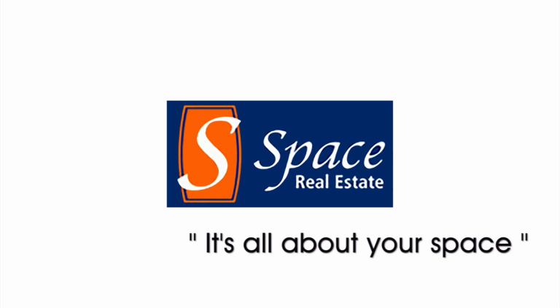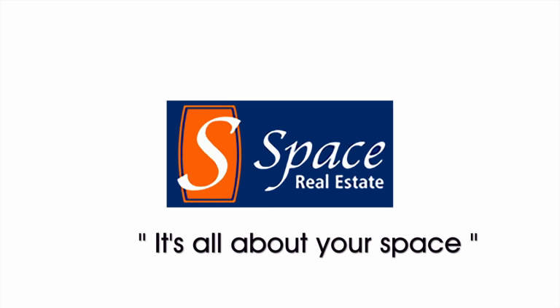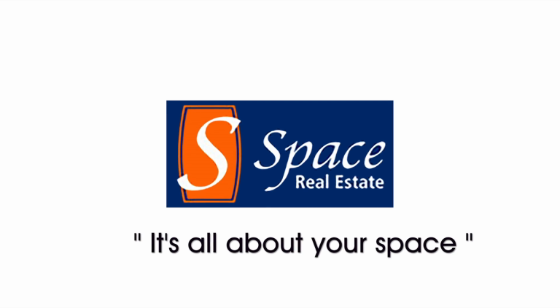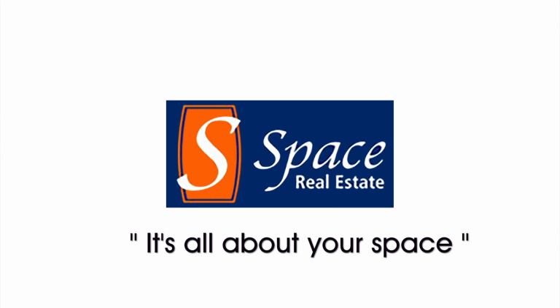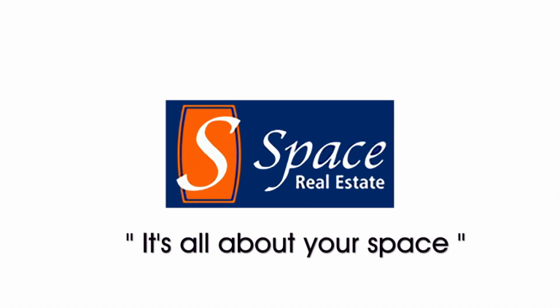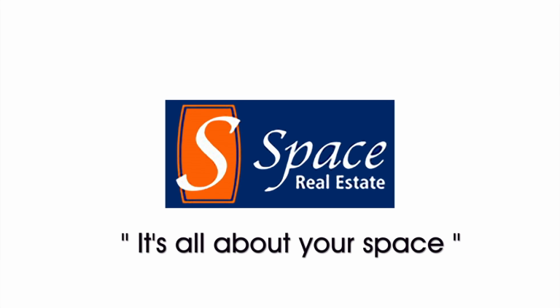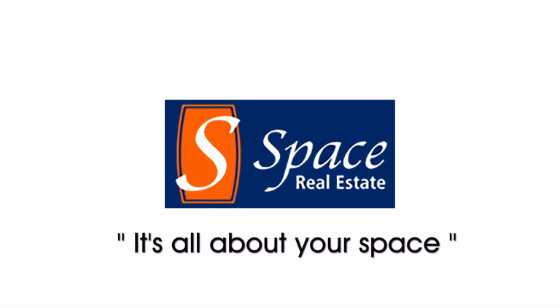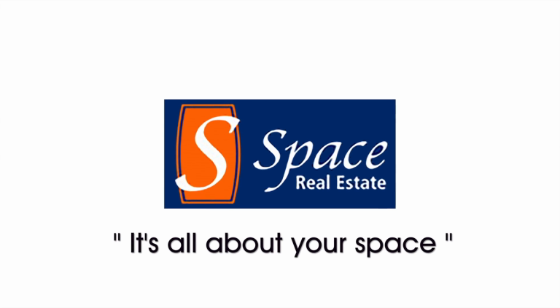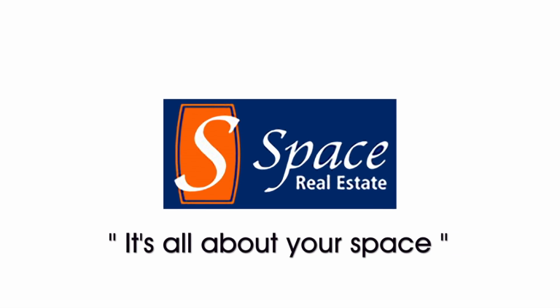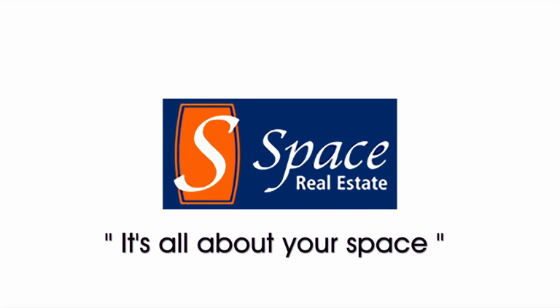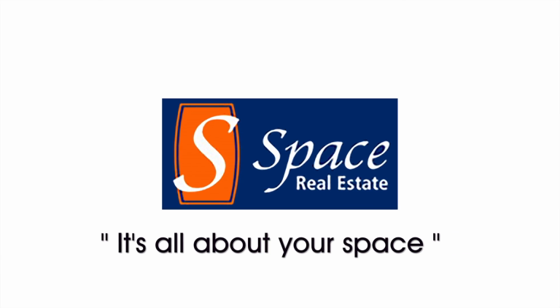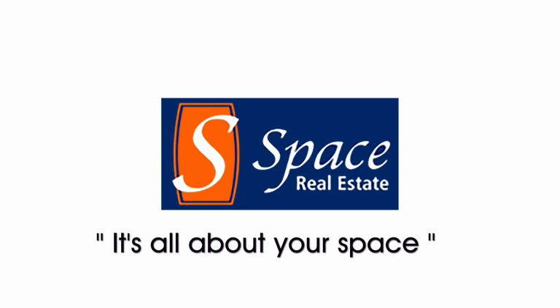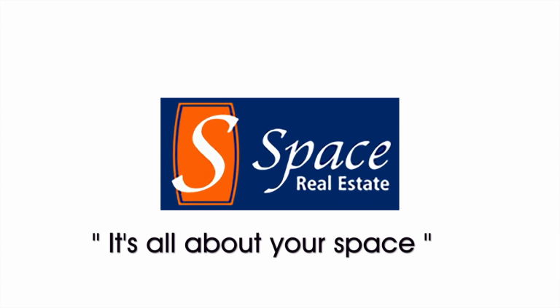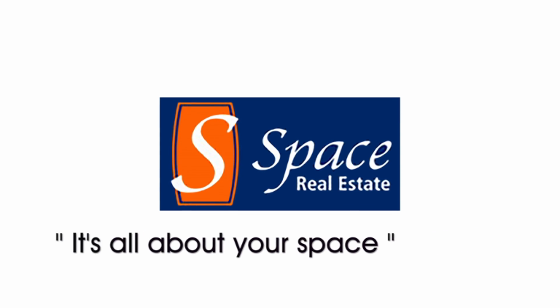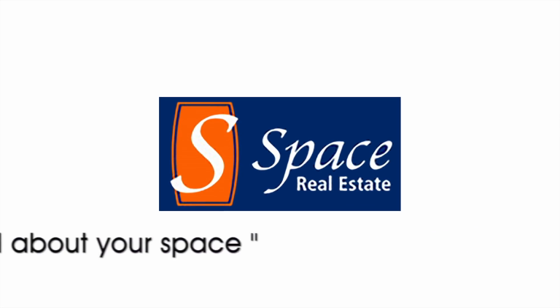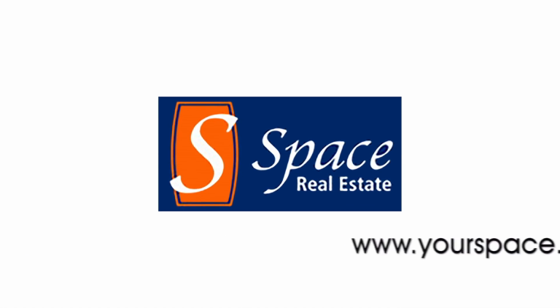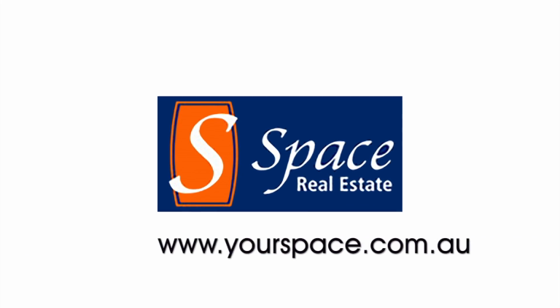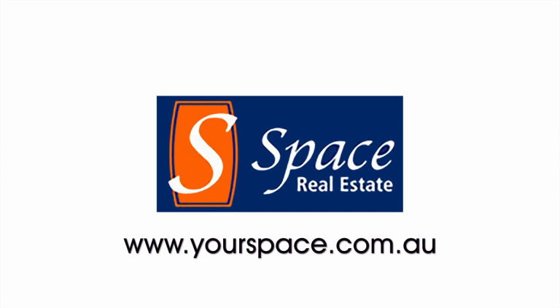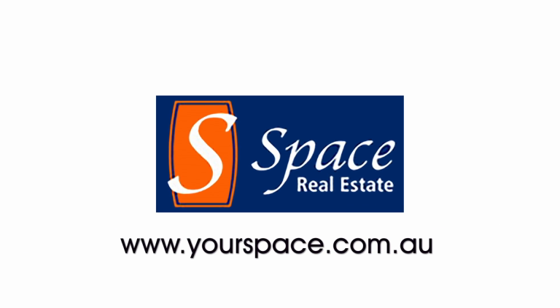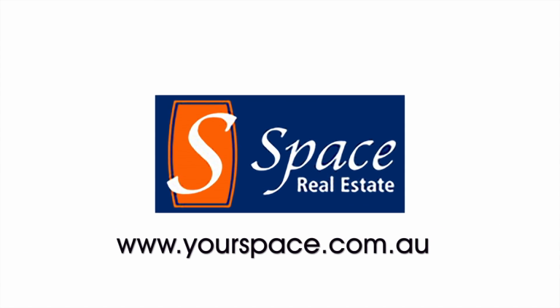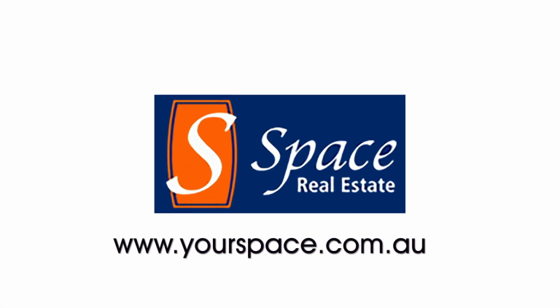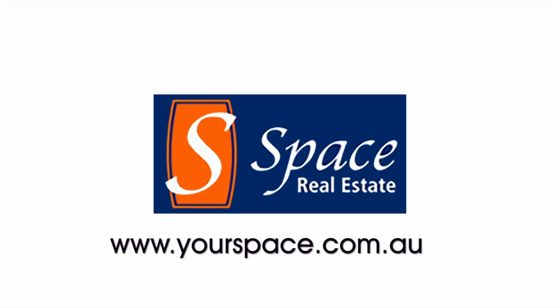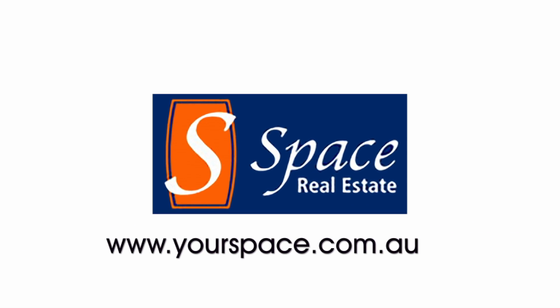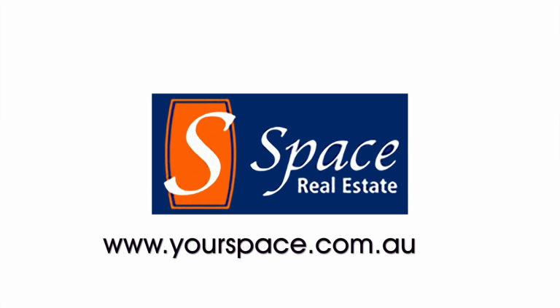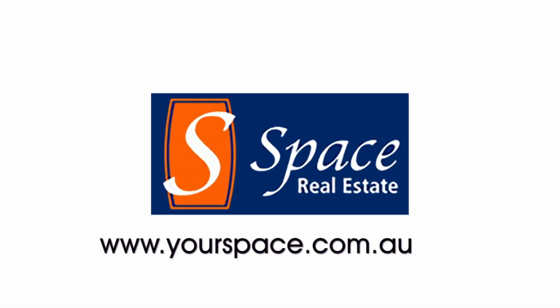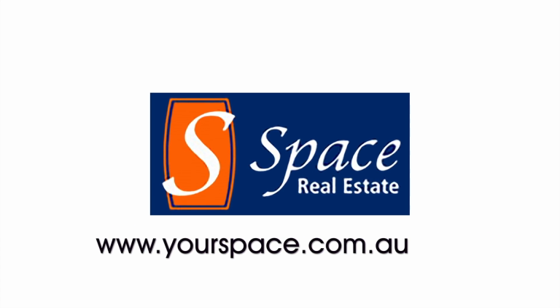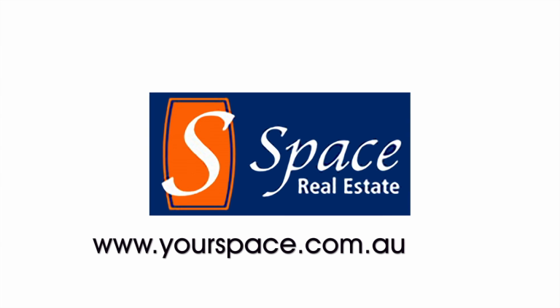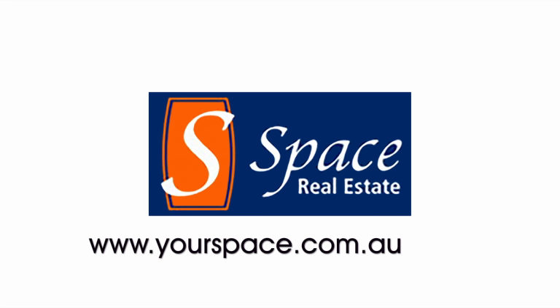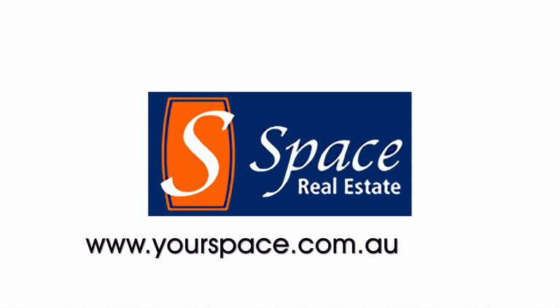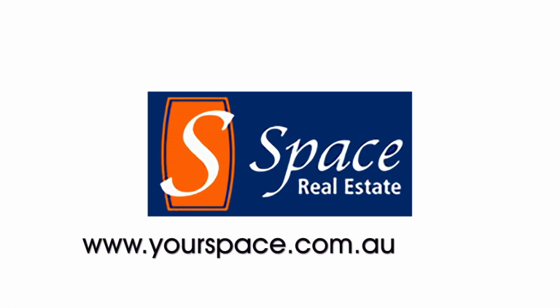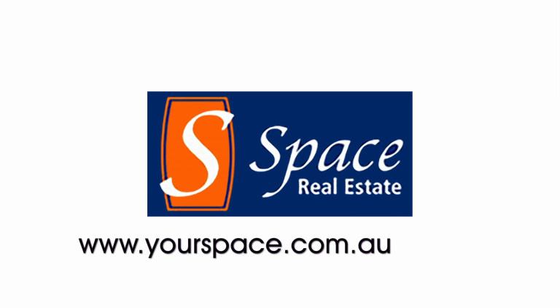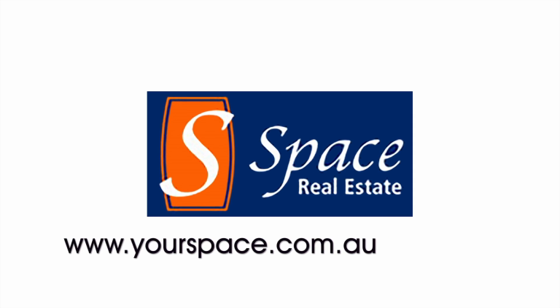For more information contact Space Real Estate. Visit yourspace.com.au.